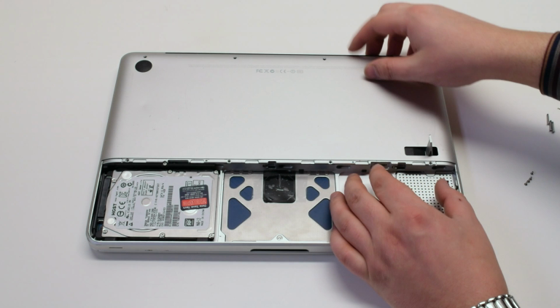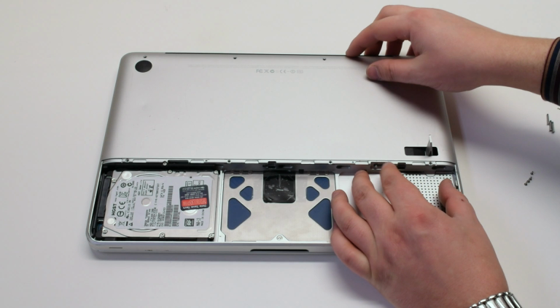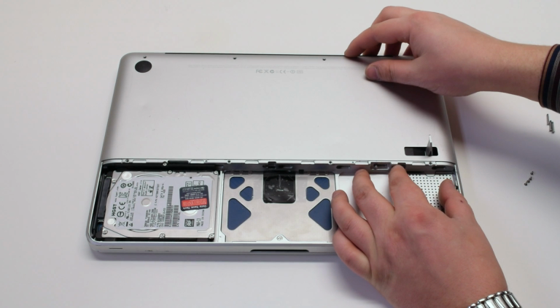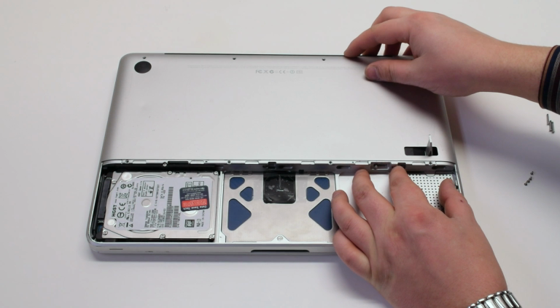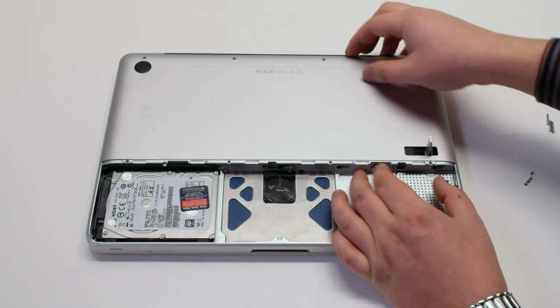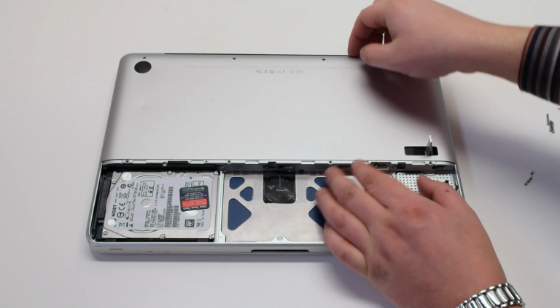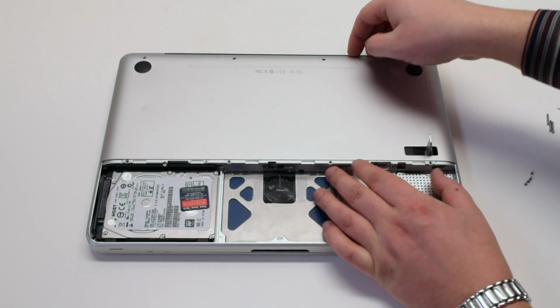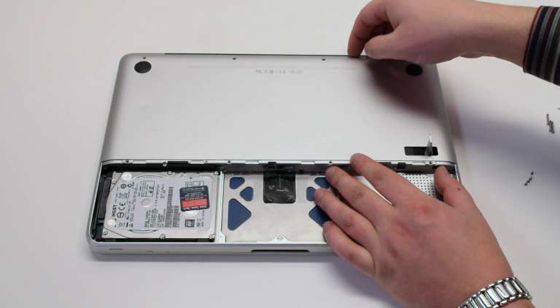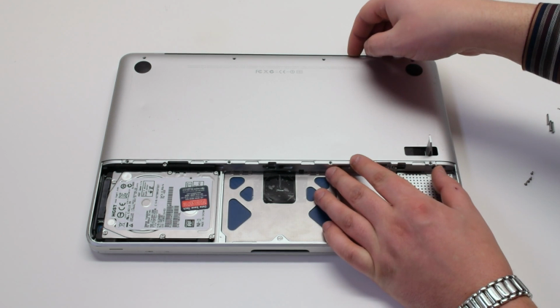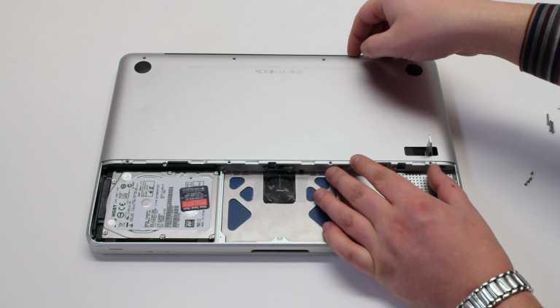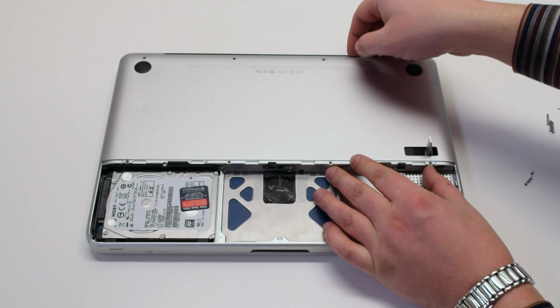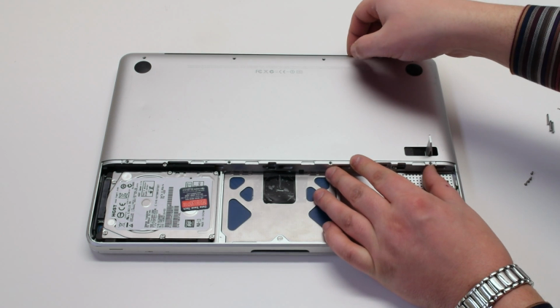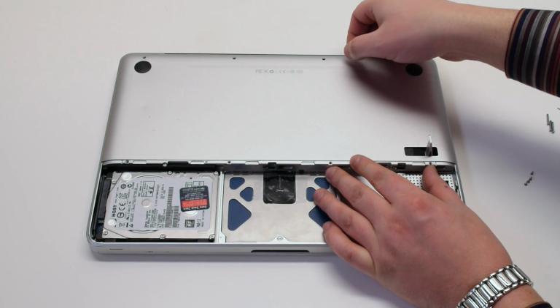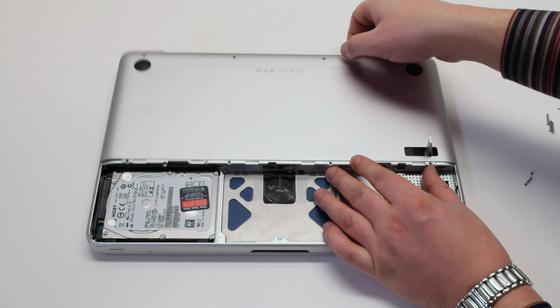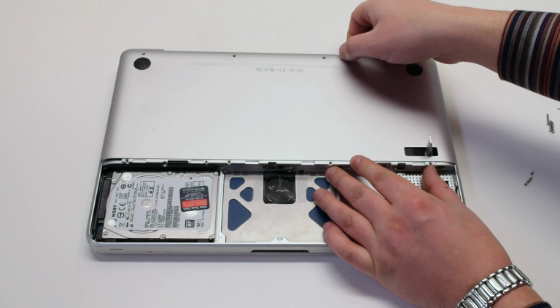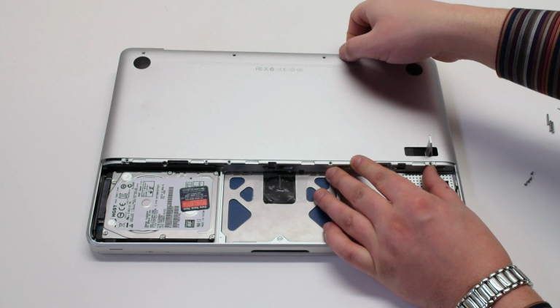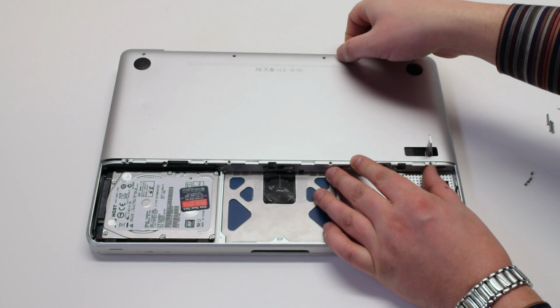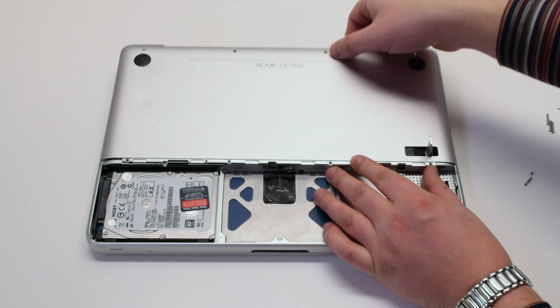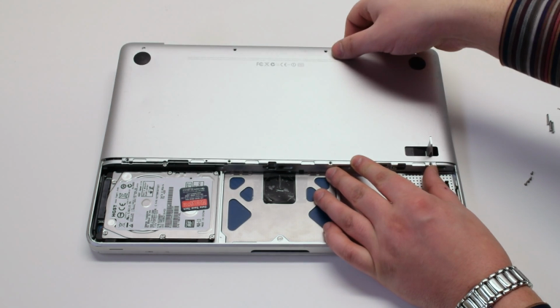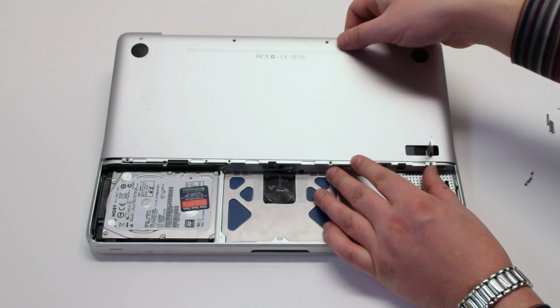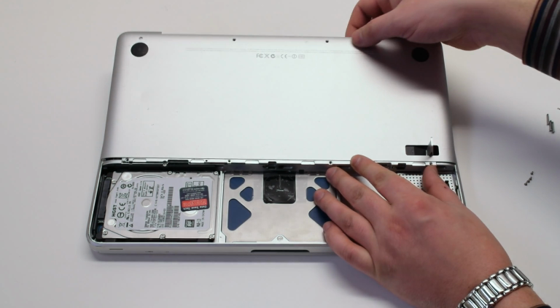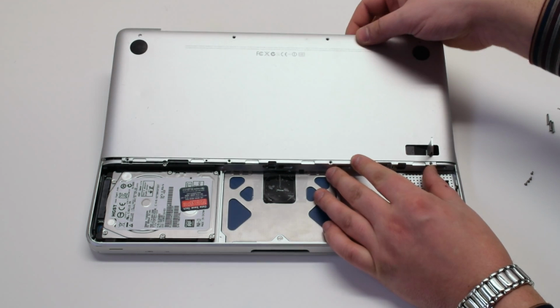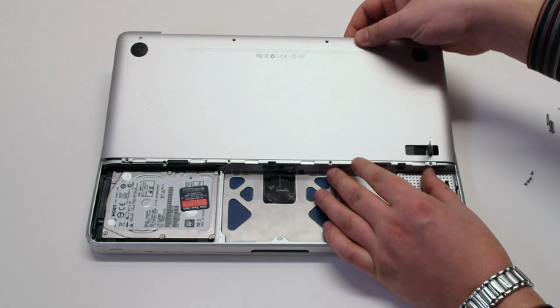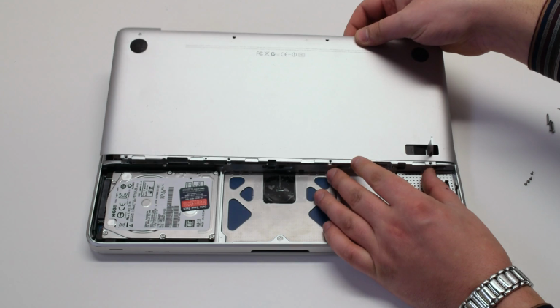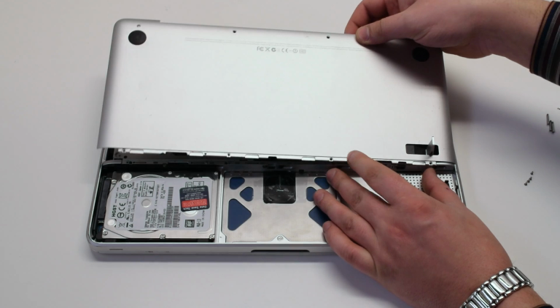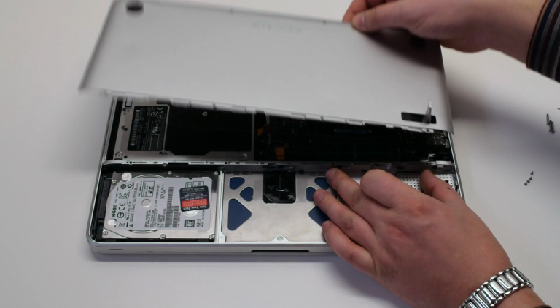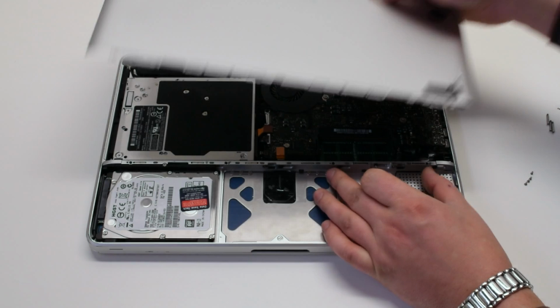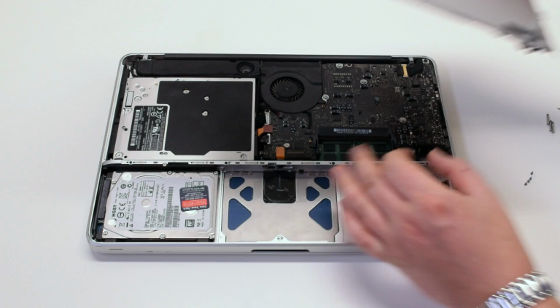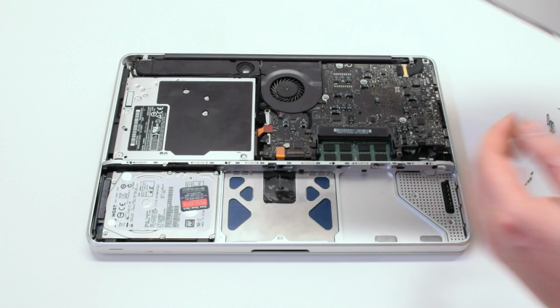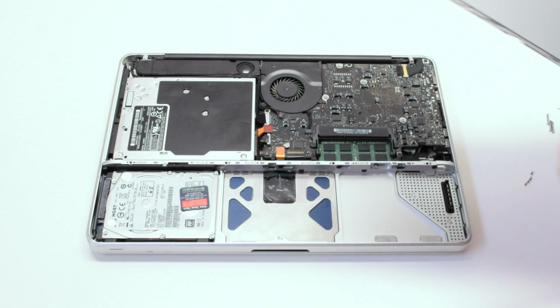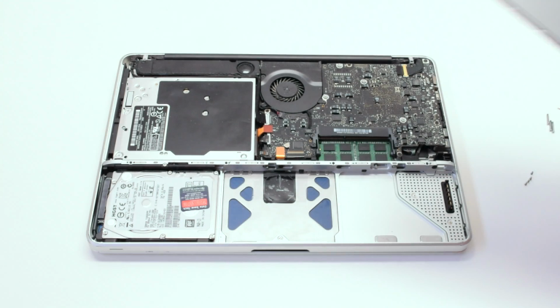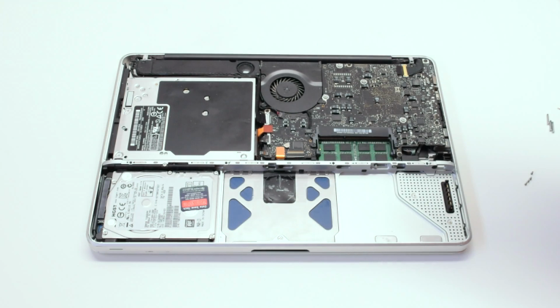Once the eight screws have been removed that are holding down the panel, gently grip it up at the top and remove it out of the way.